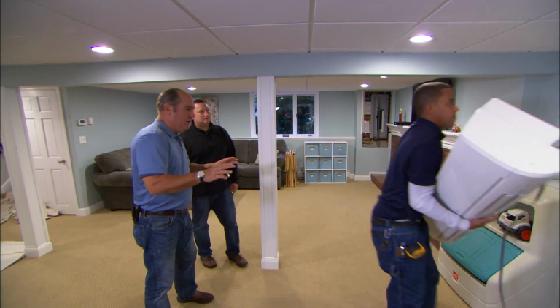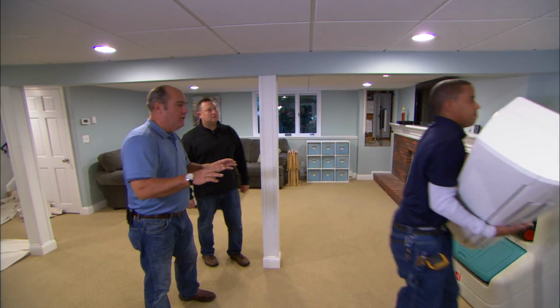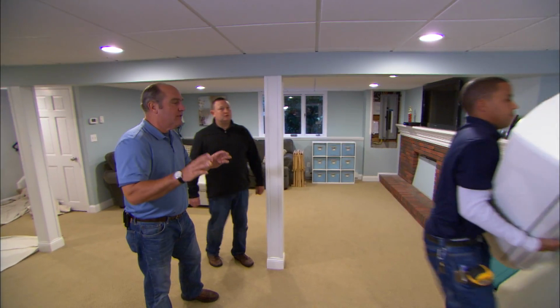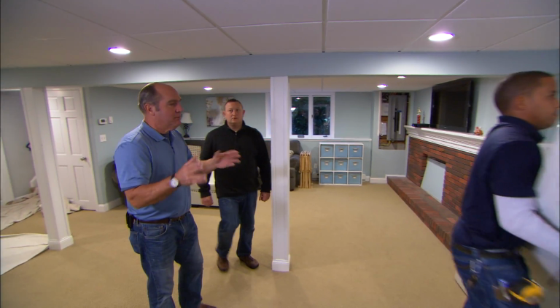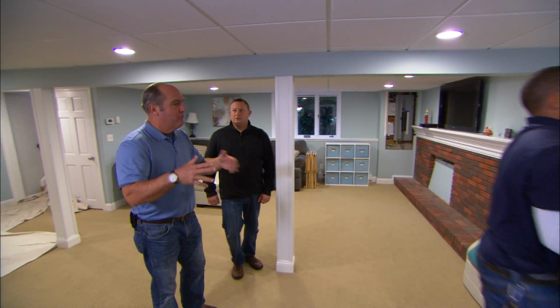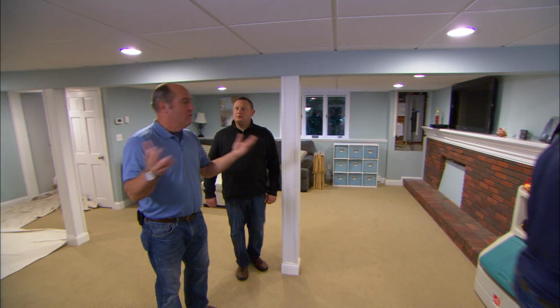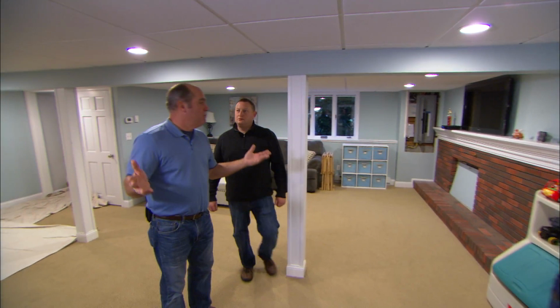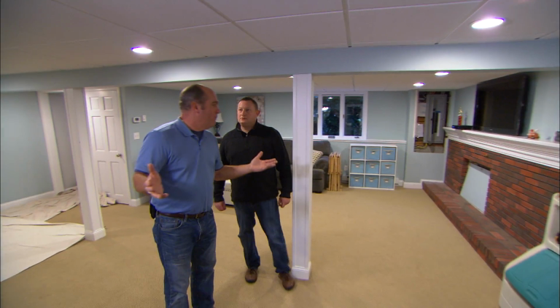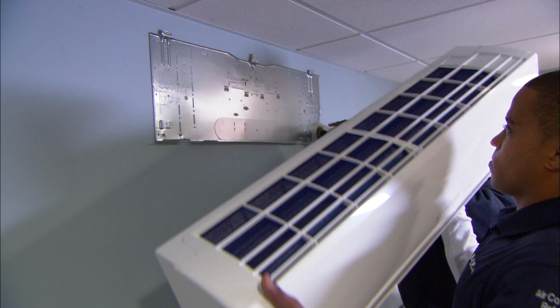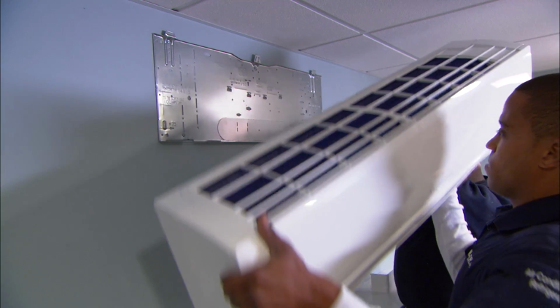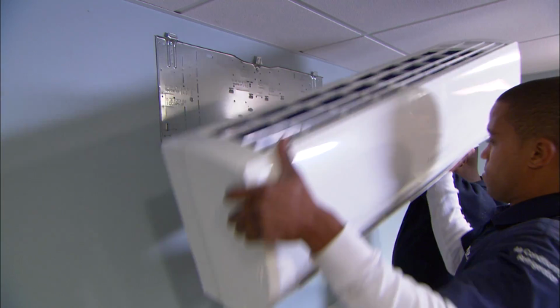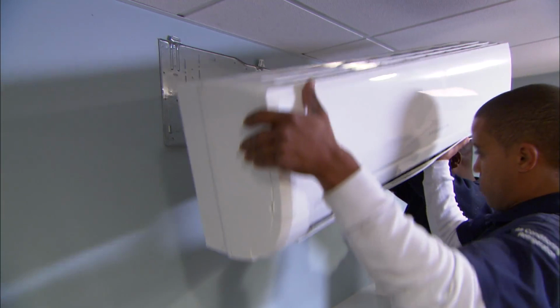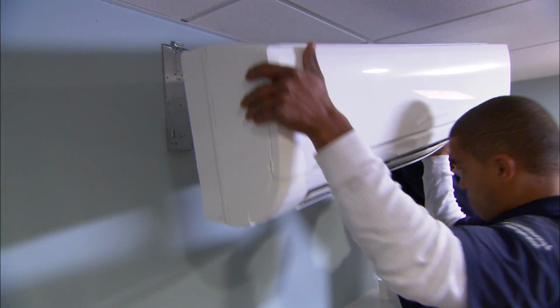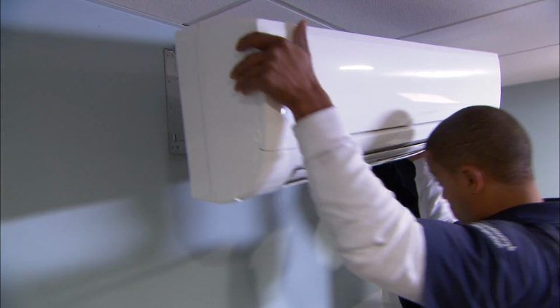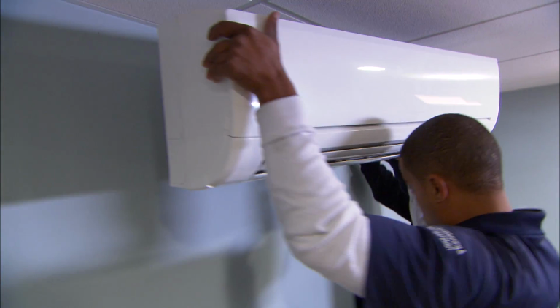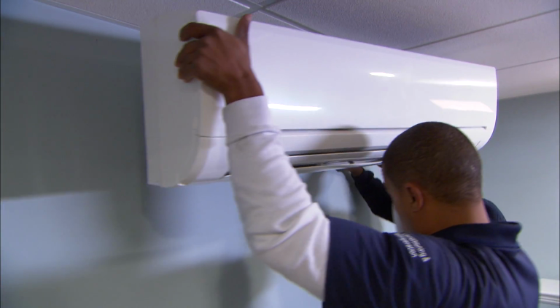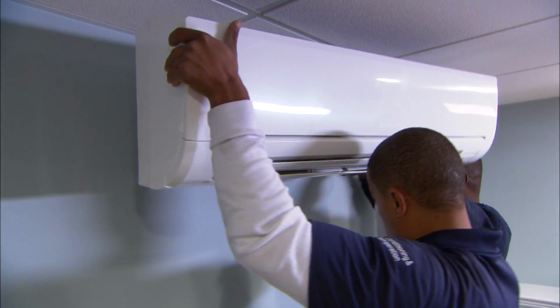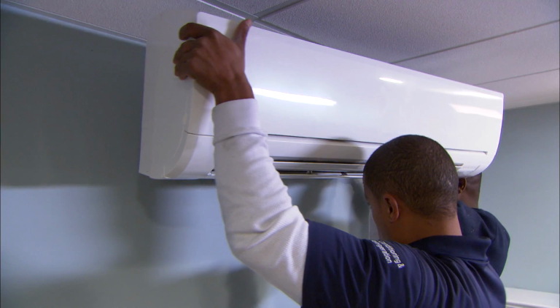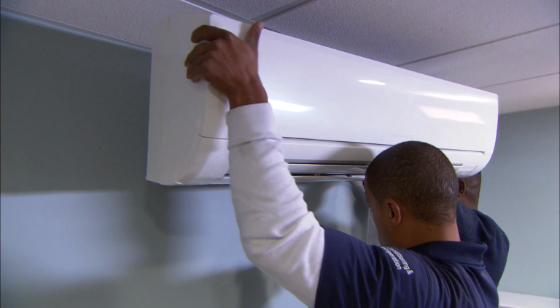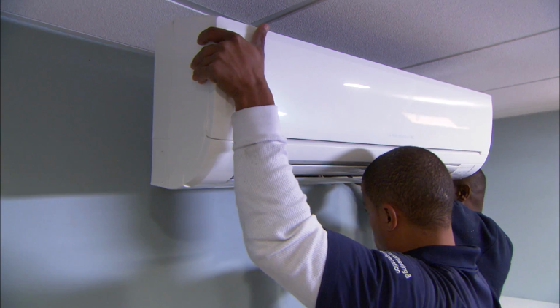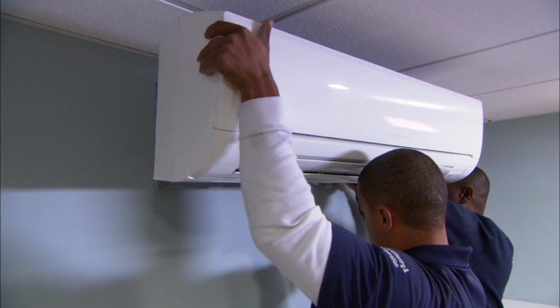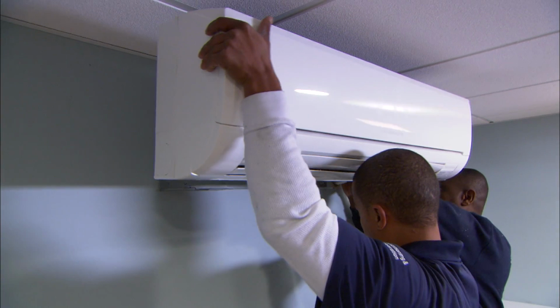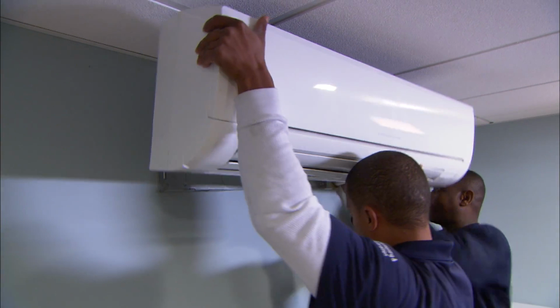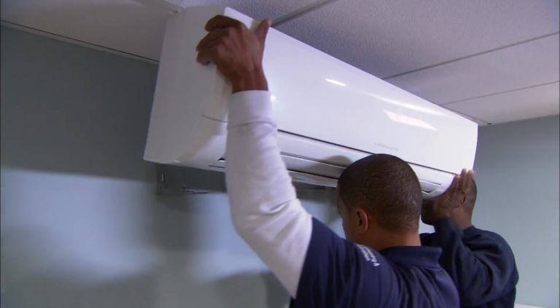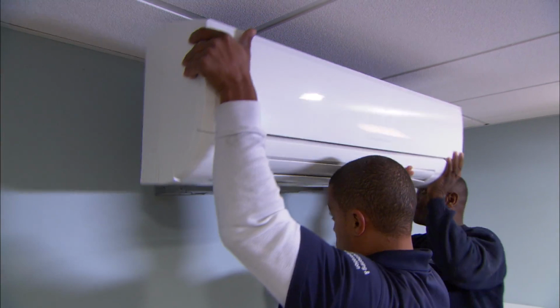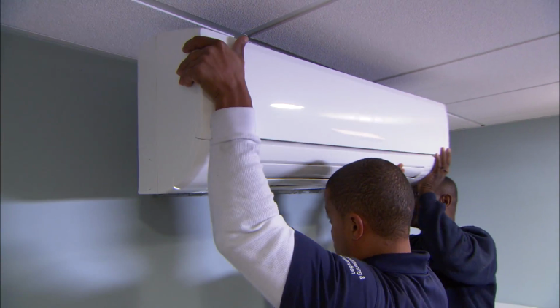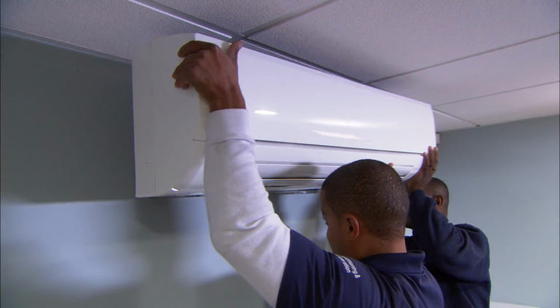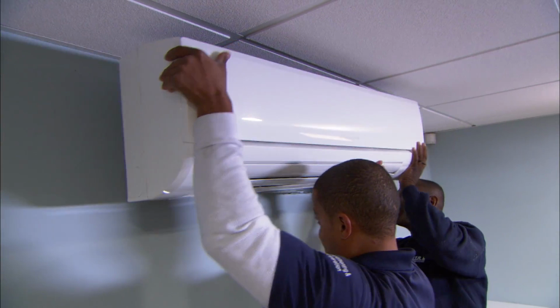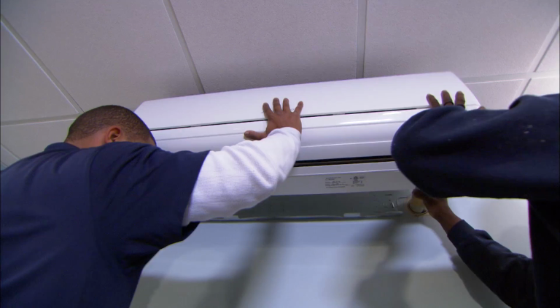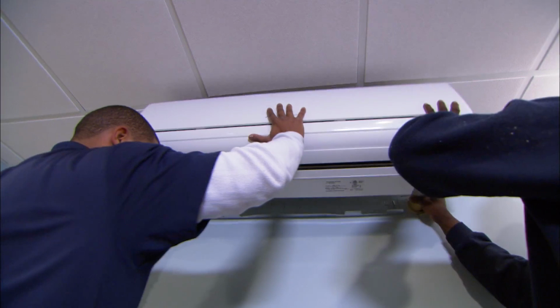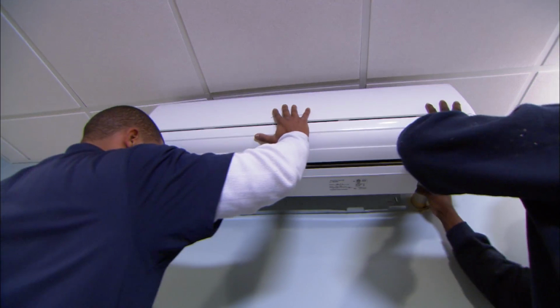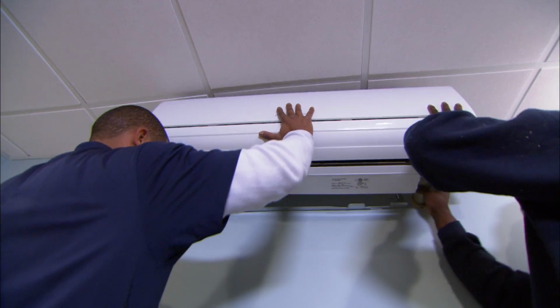A ductless heat pump — we've used them before. They're perfect for places like this: wide open spaces, bonus rooms, or even places that are difficult to get to.